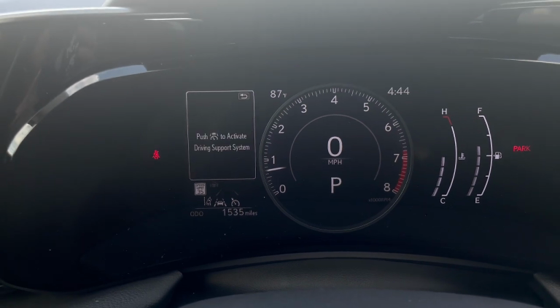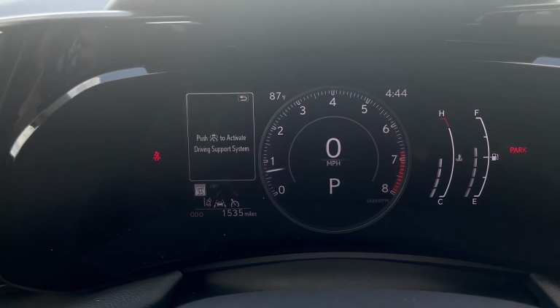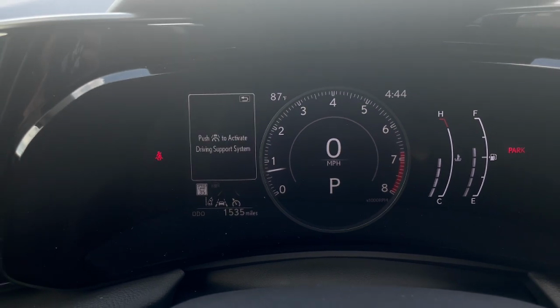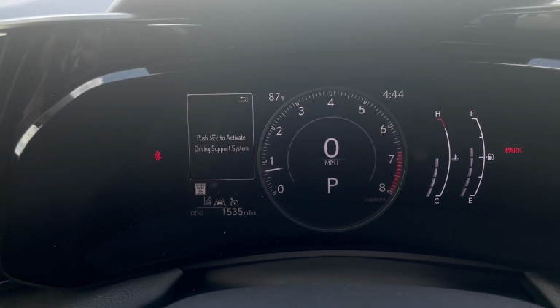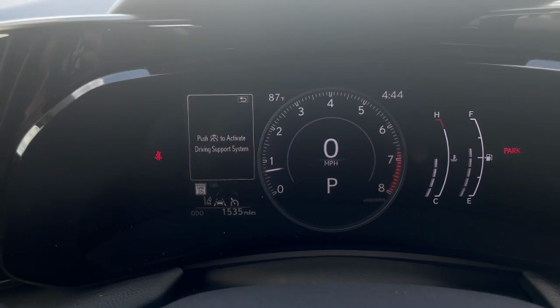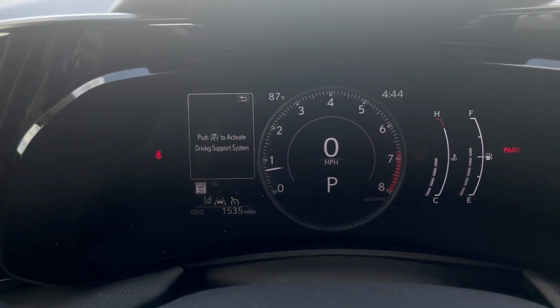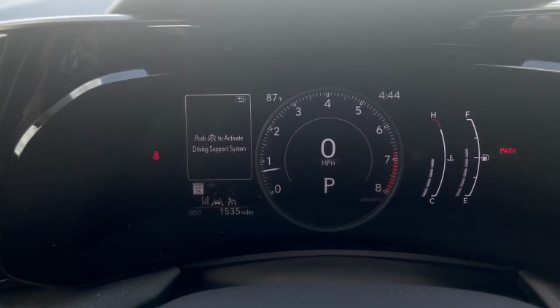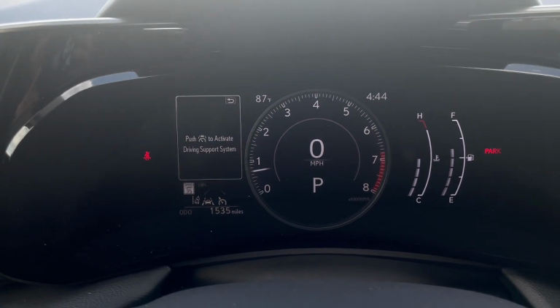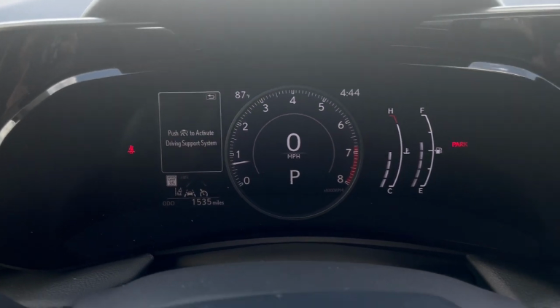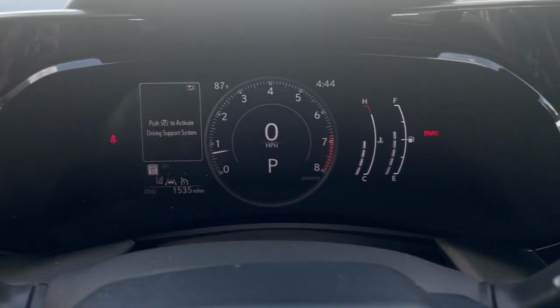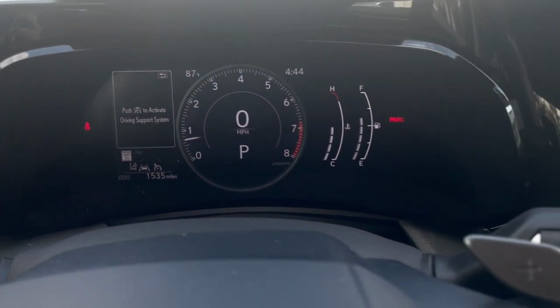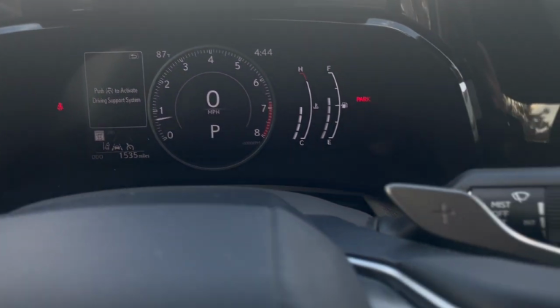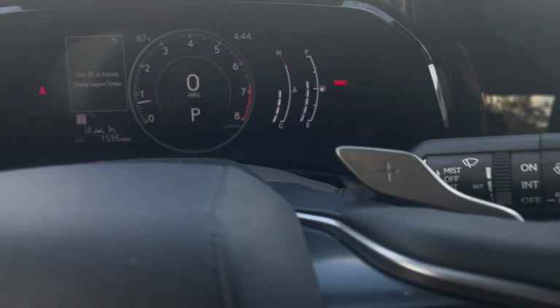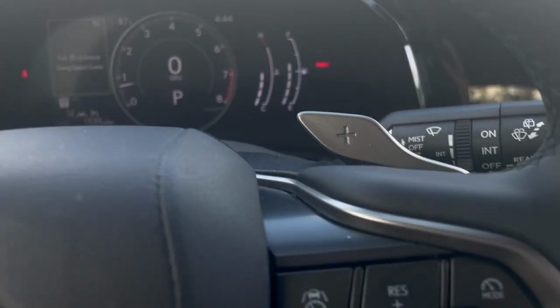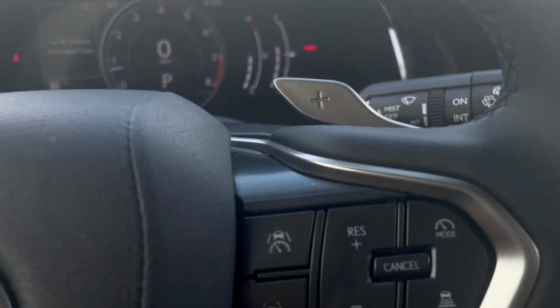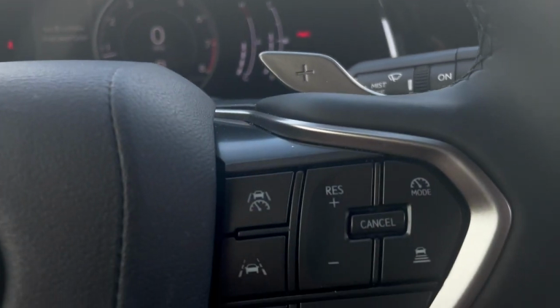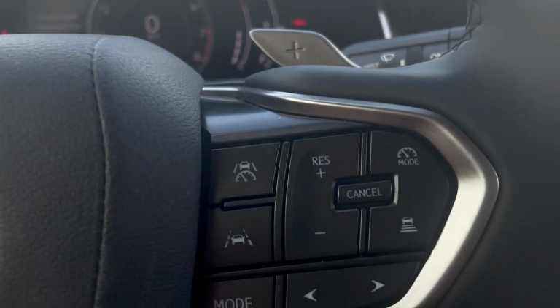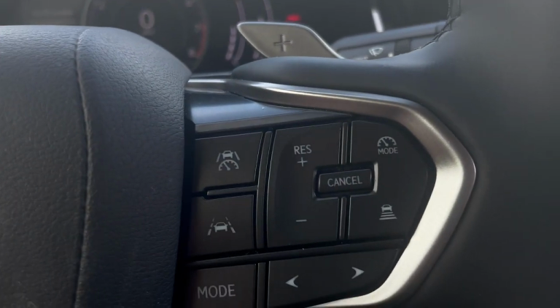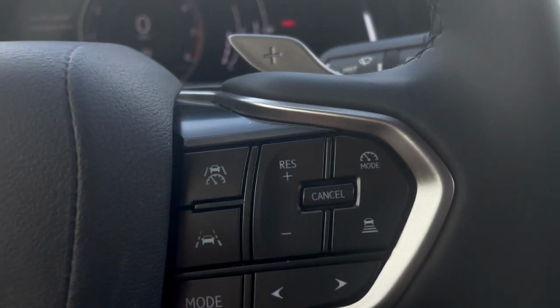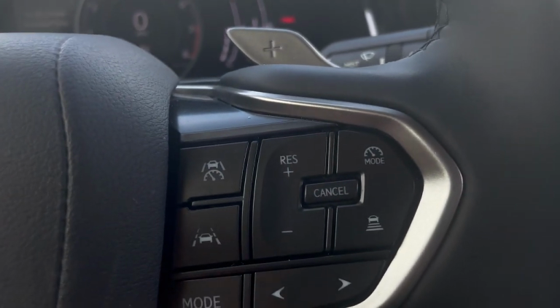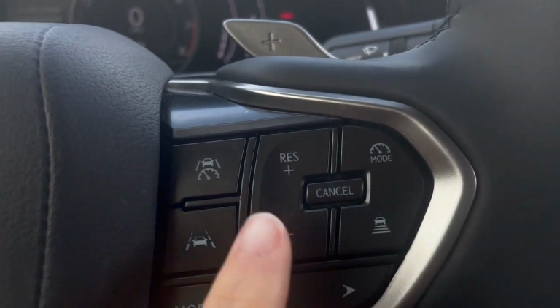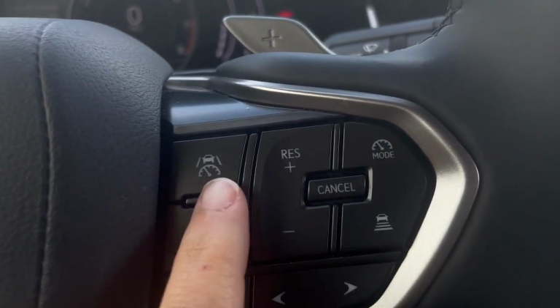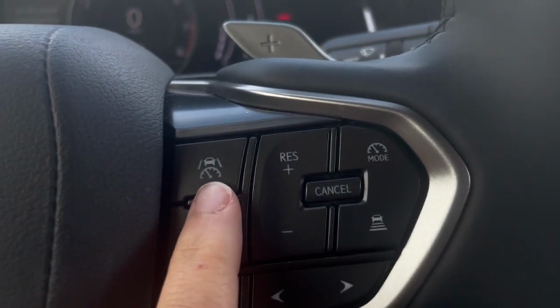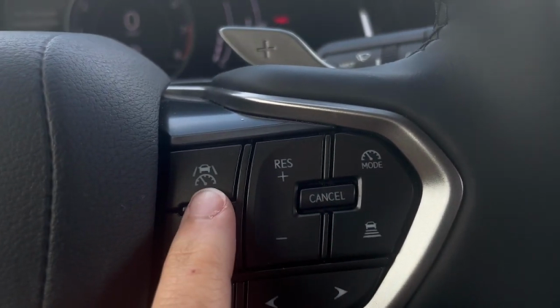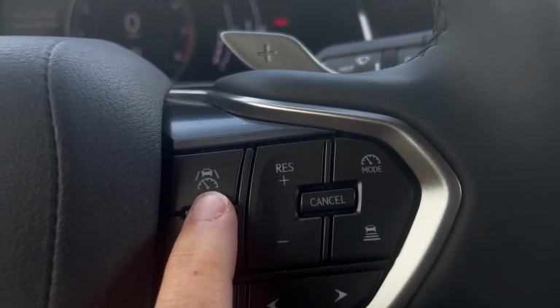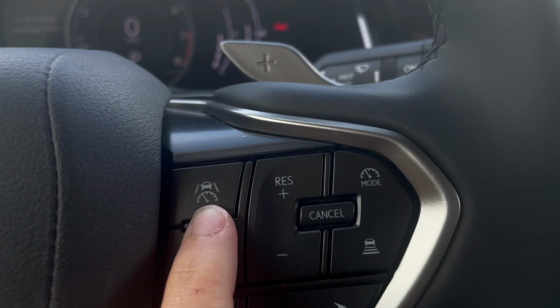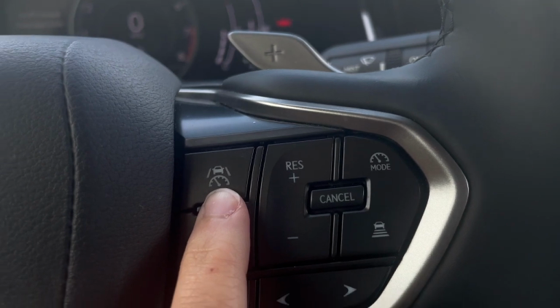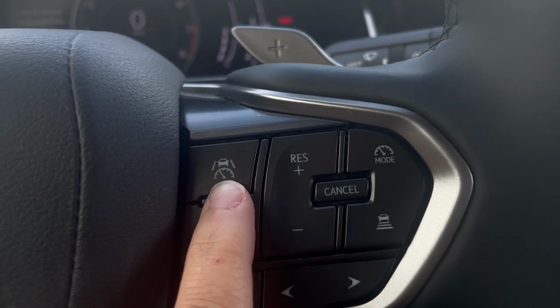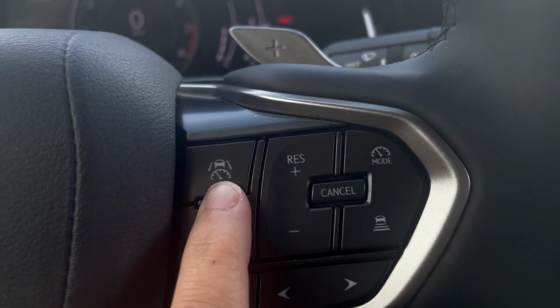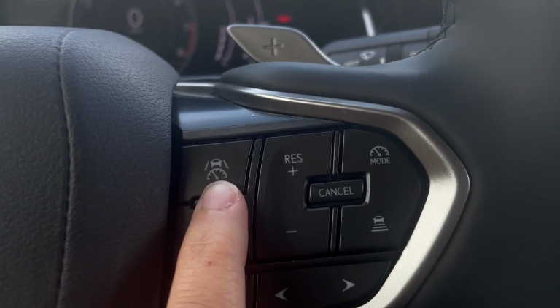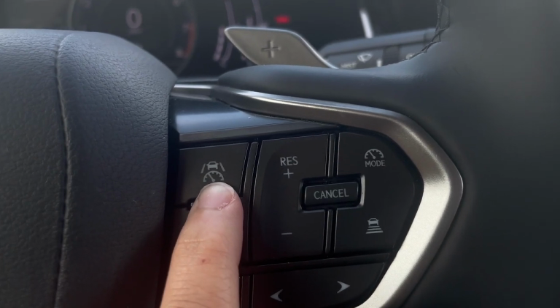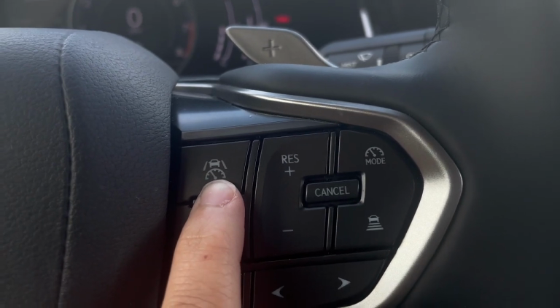Once you get up to the speed you want to set your cruise control at, you're going to come back over here and click this button.